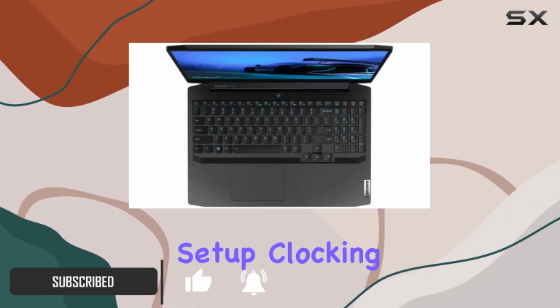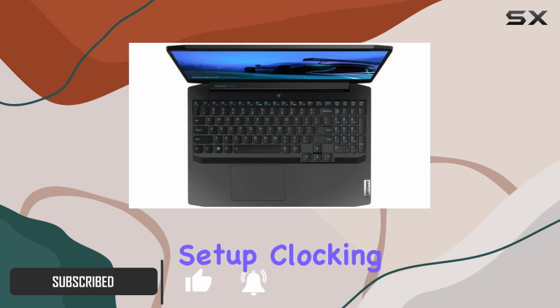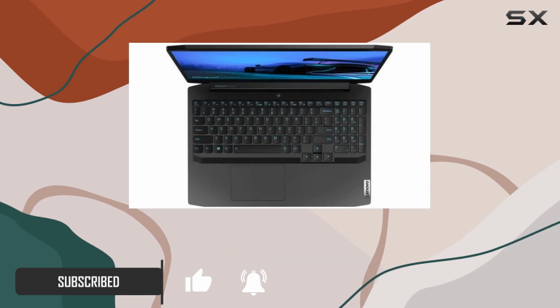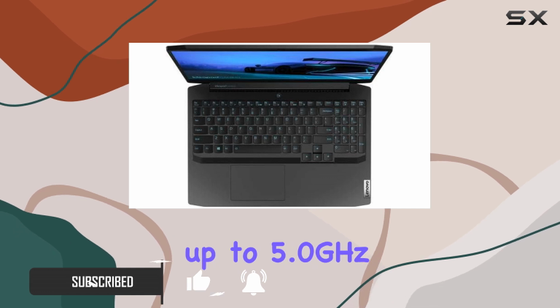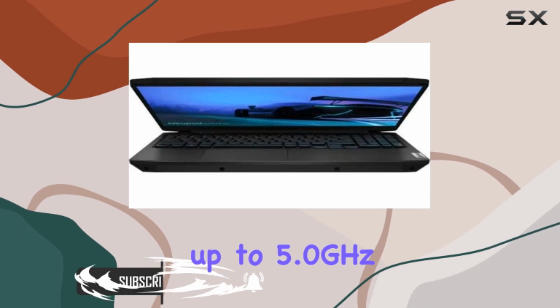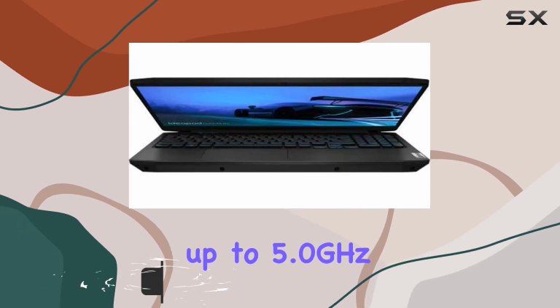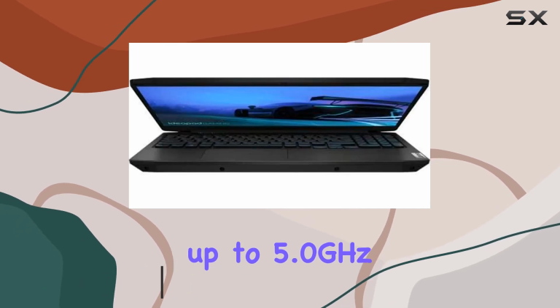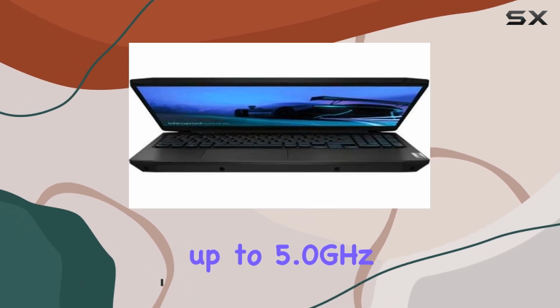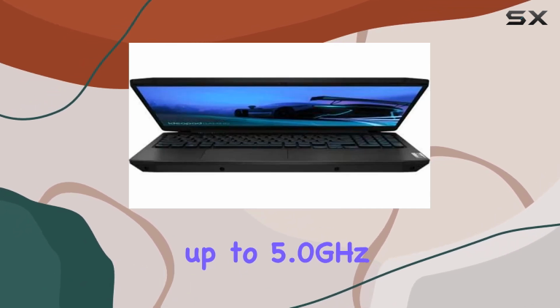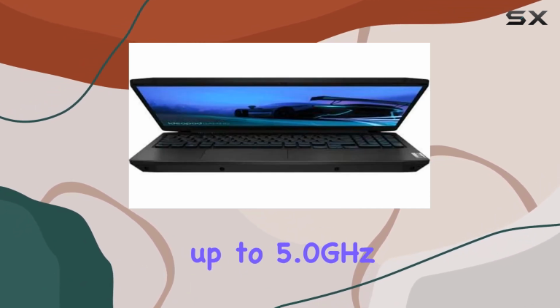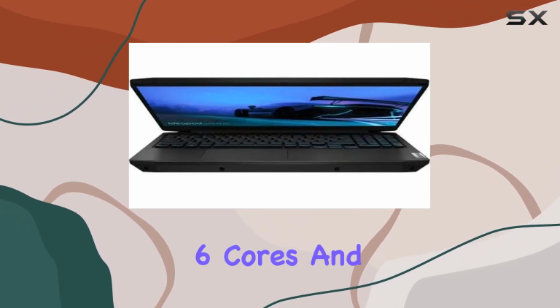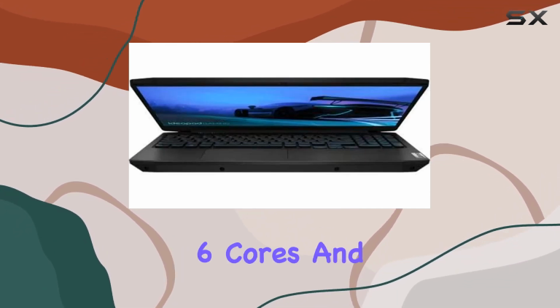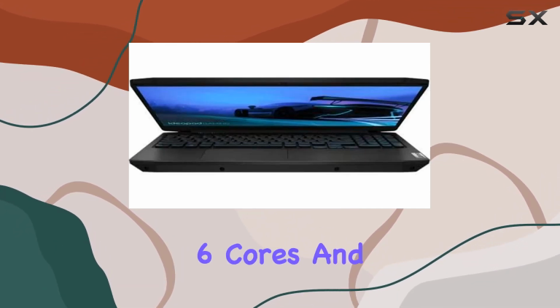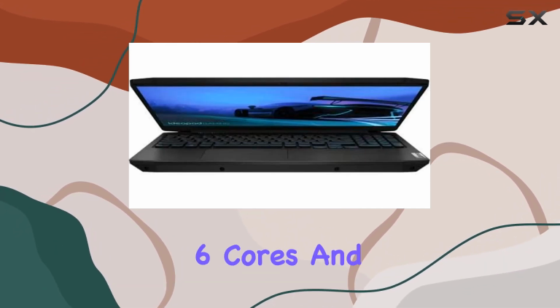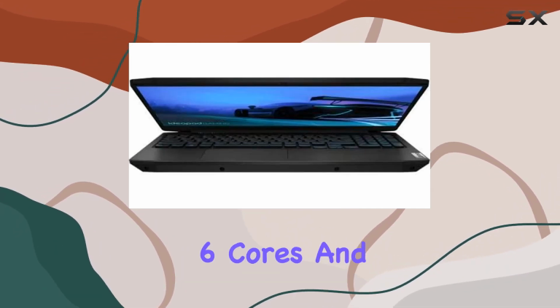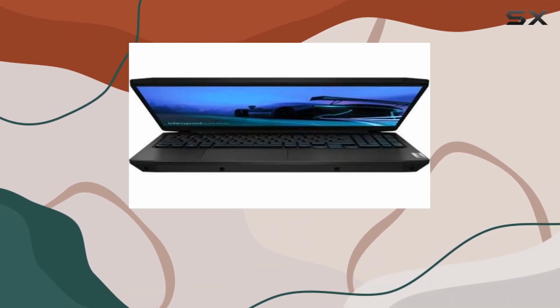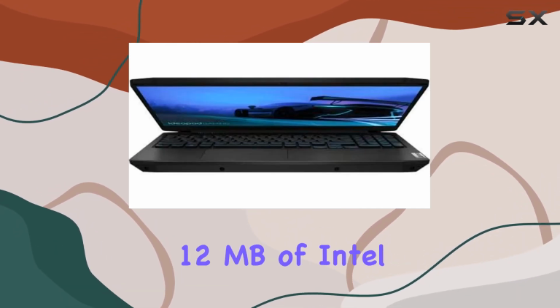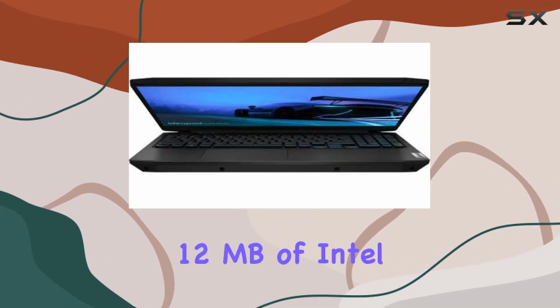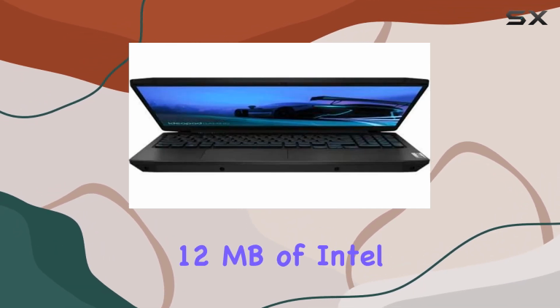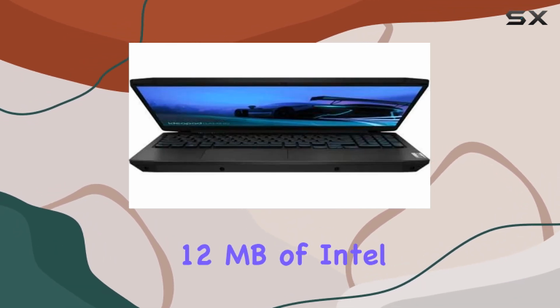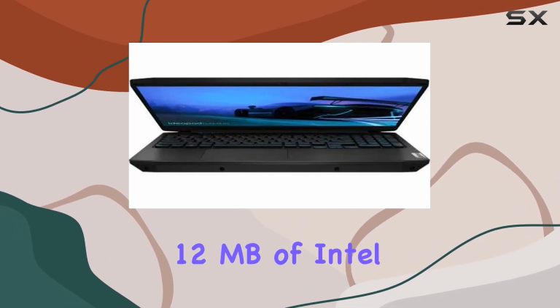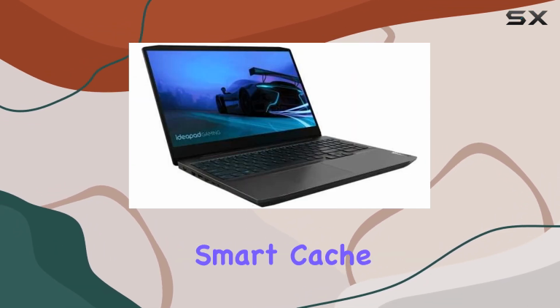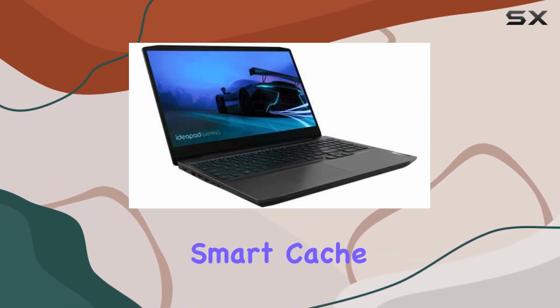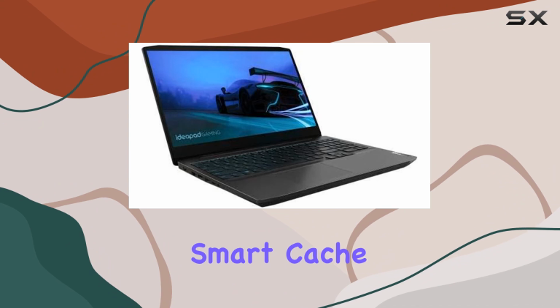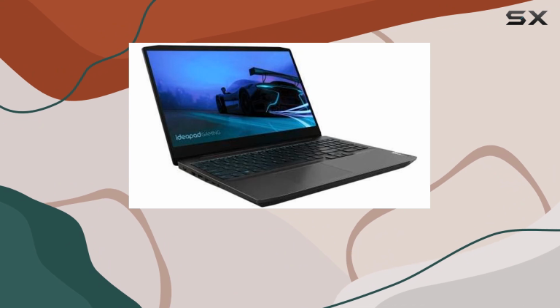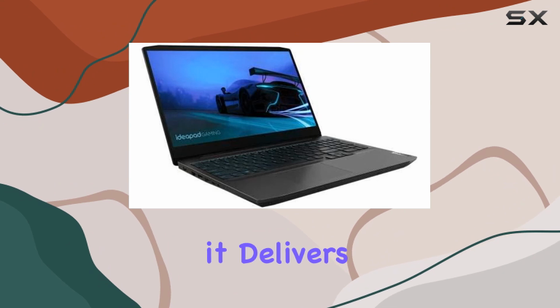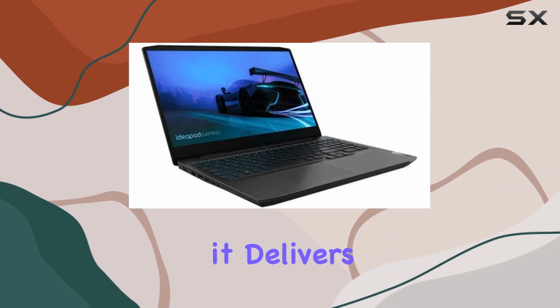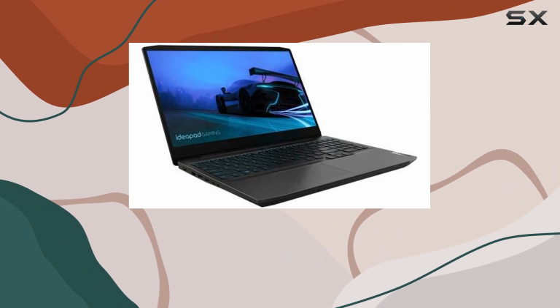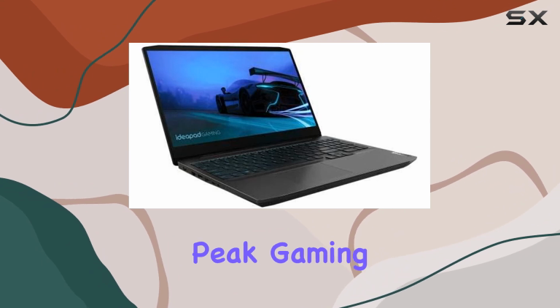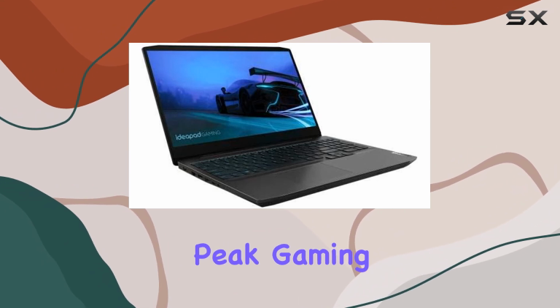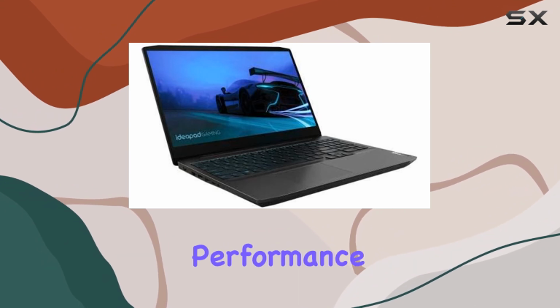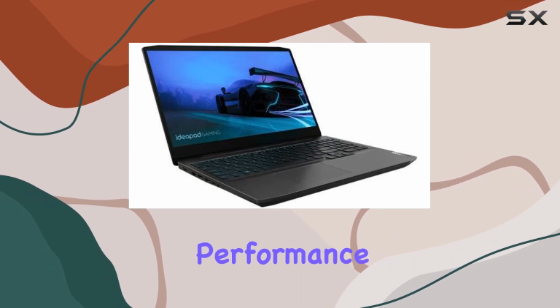Clocking up to 5.0GHz, 6 cores, and 12MB of Intel Smart Cache, it delivers peak gaming performance.